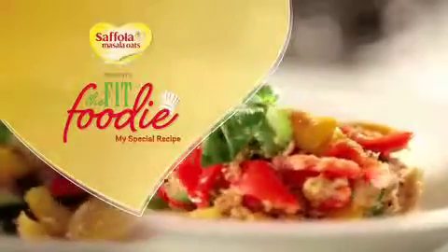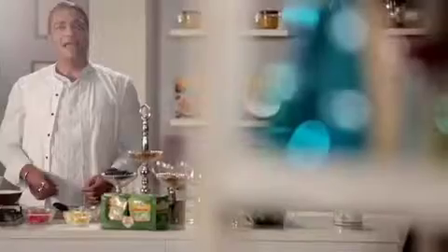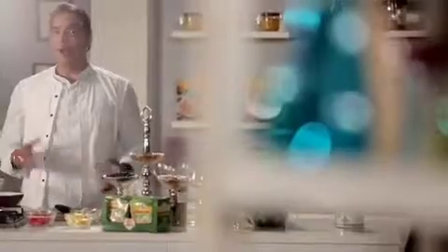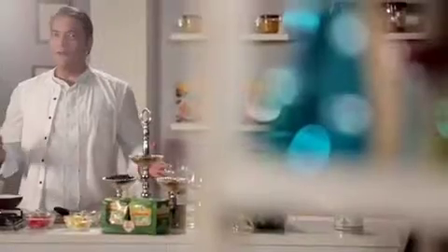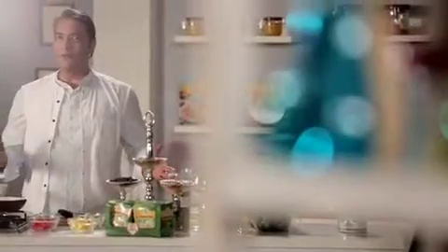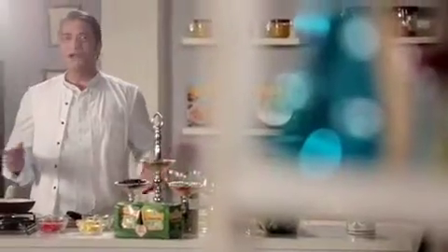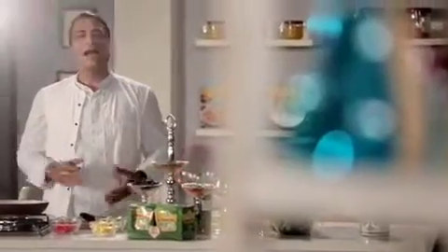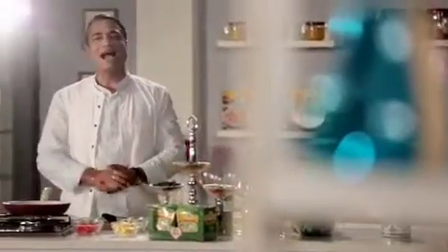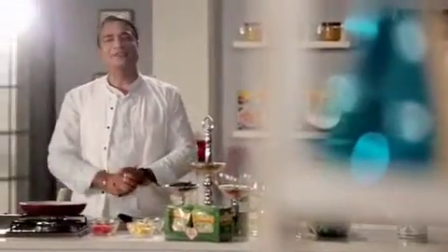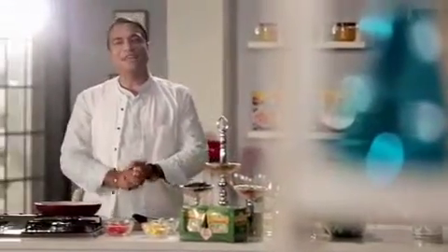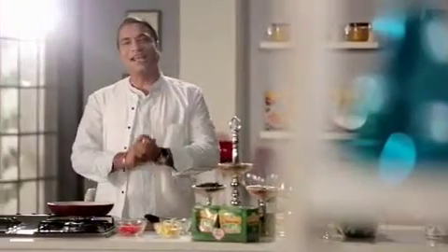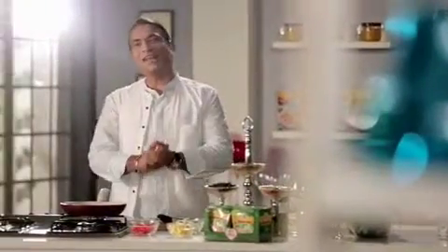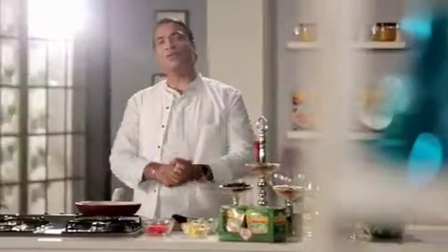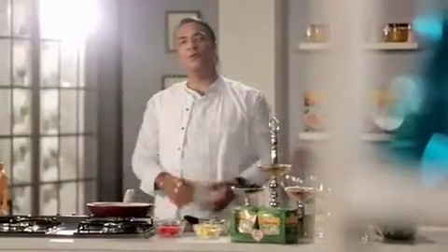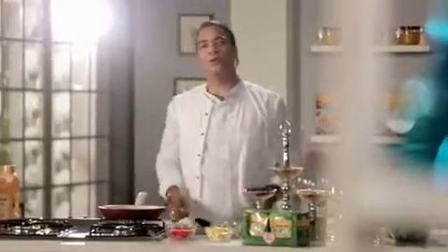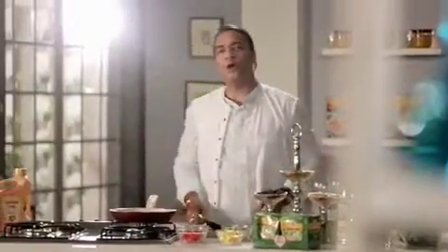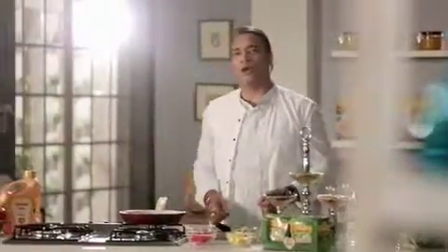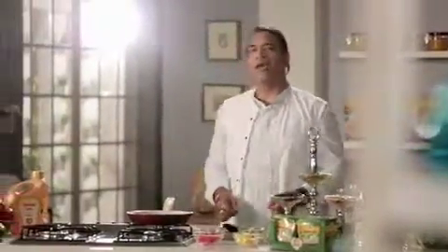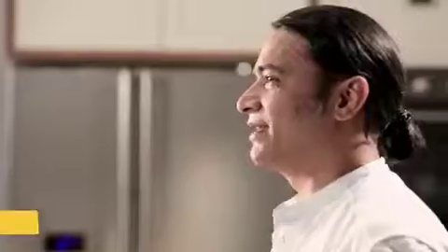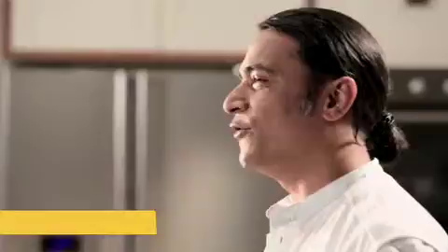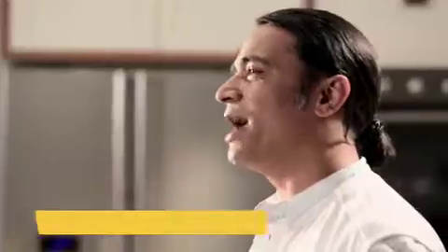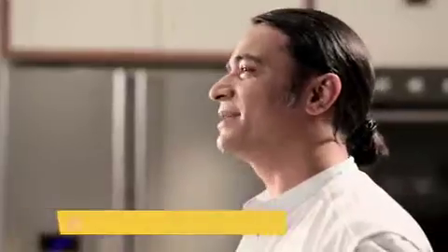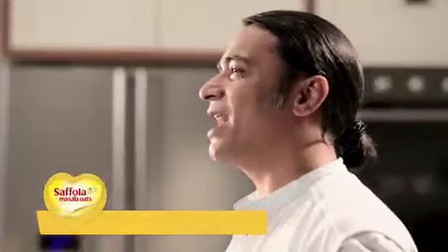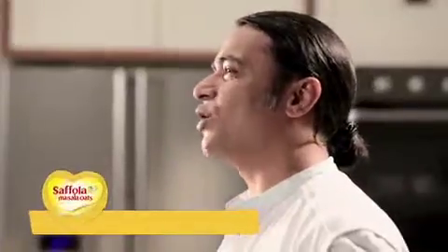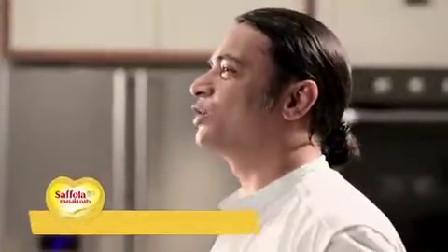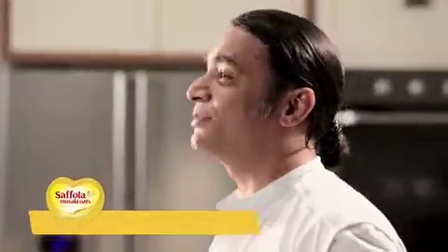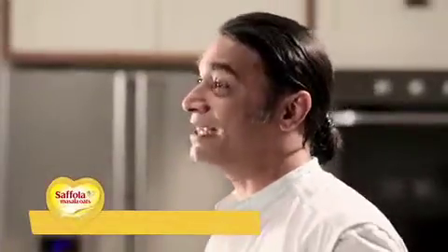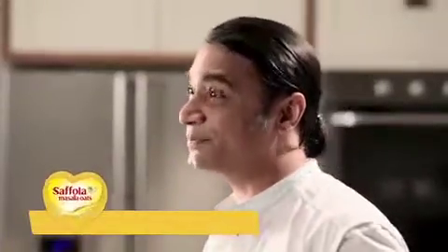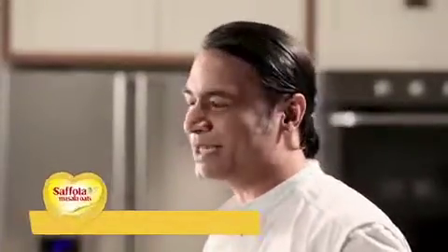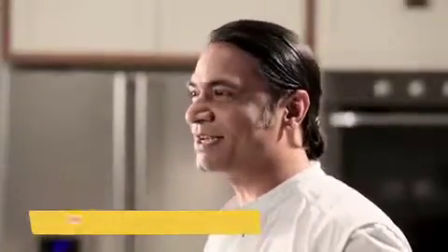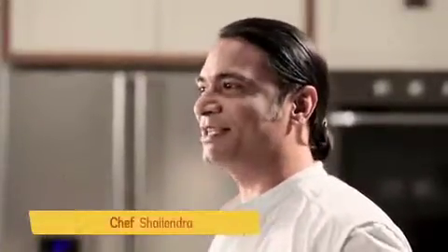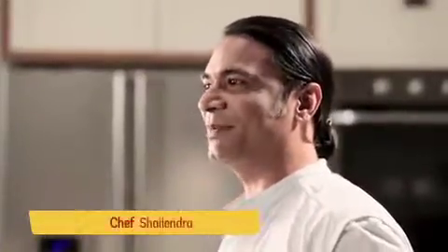Hello everyone, I'm Chef Shailendra and you're with me on Saffola Masala Oats, my special recipe.